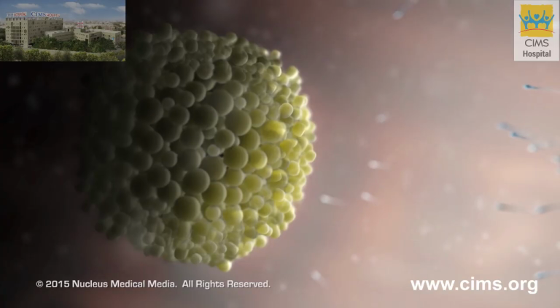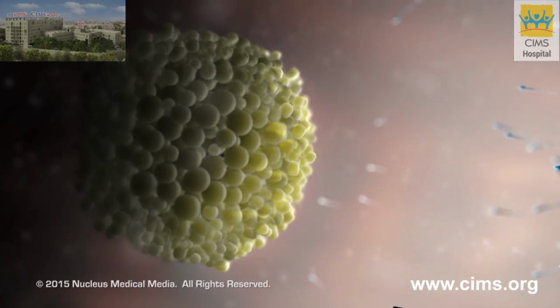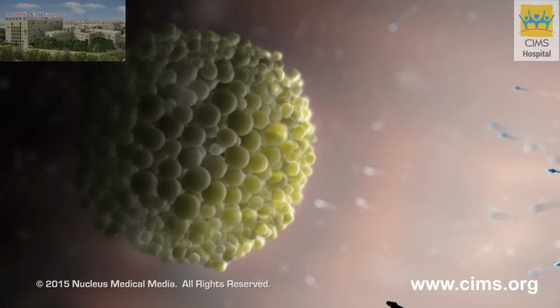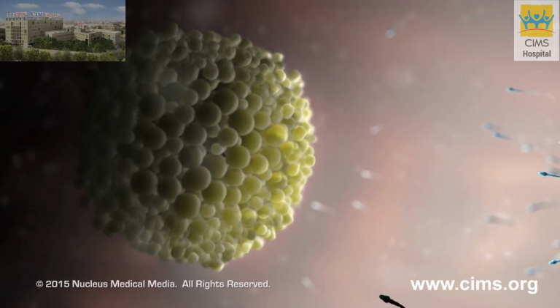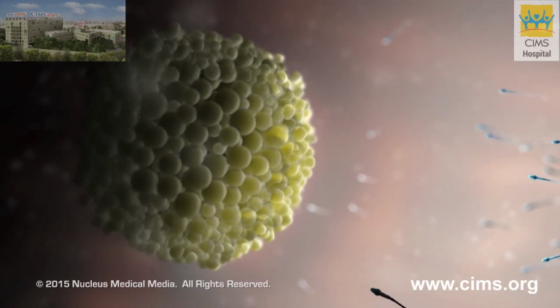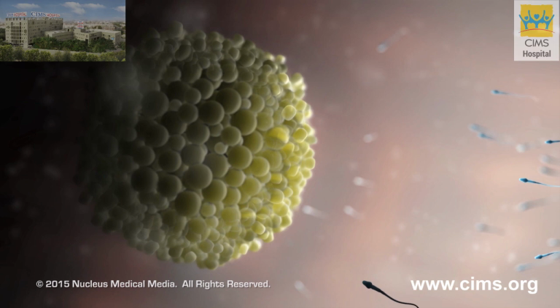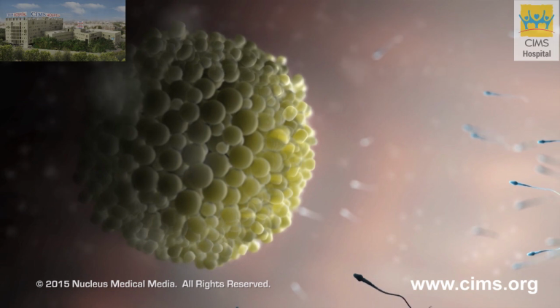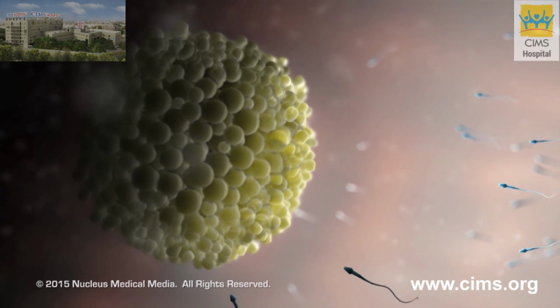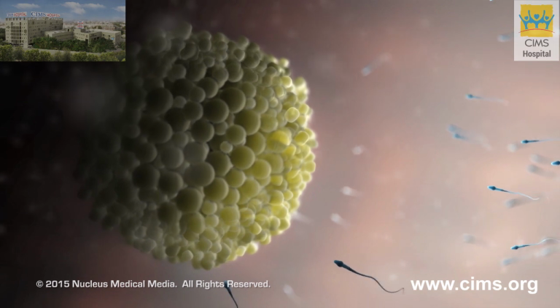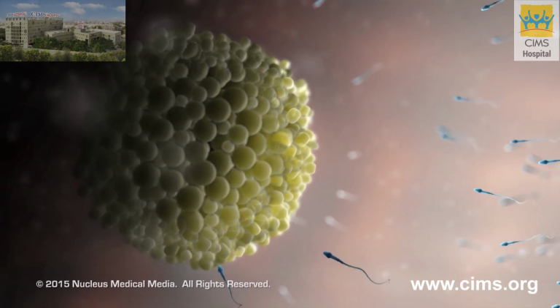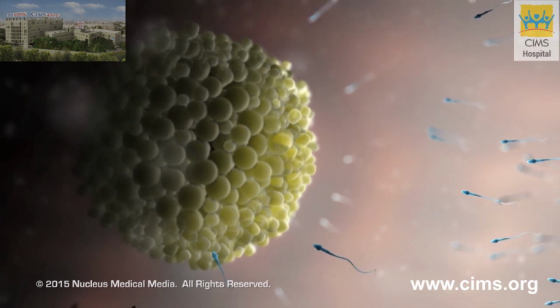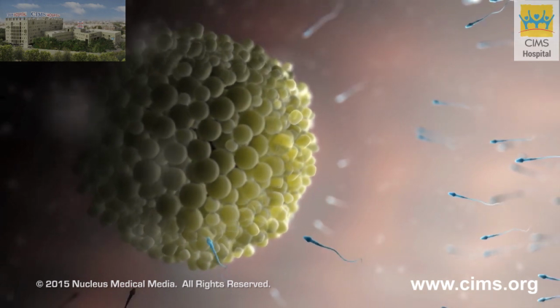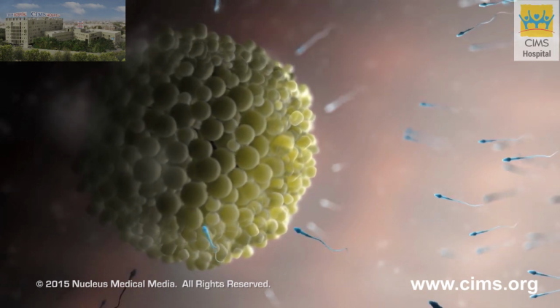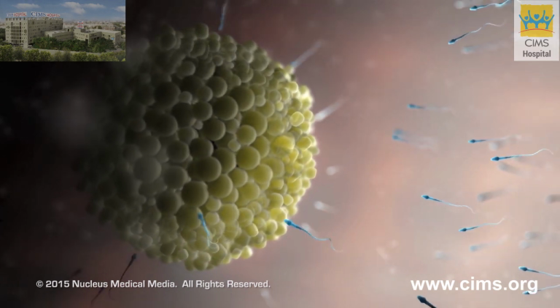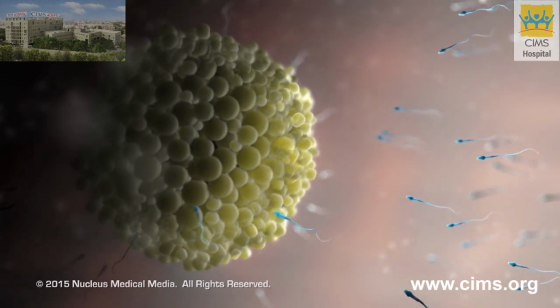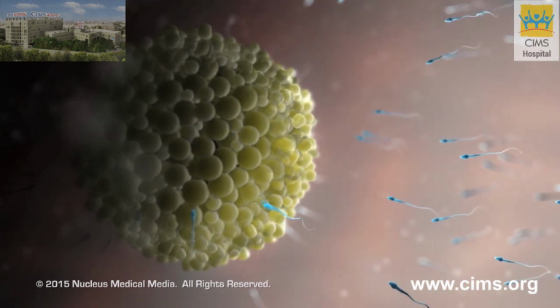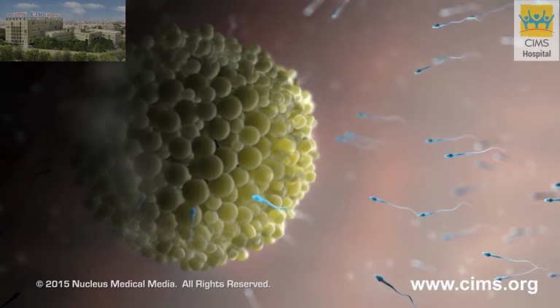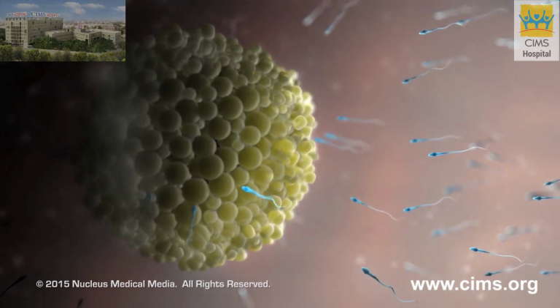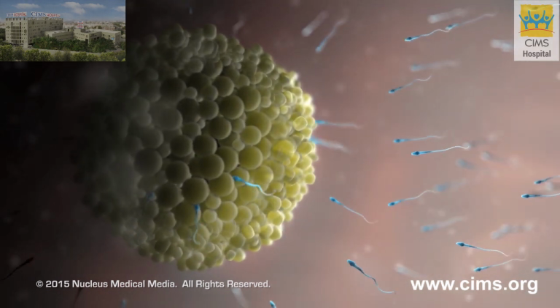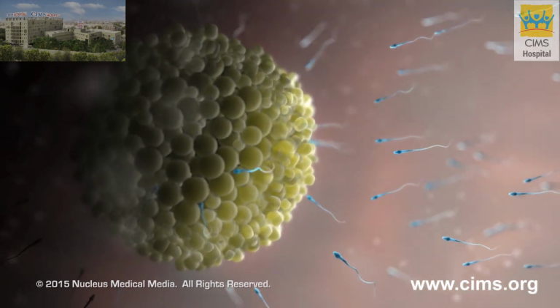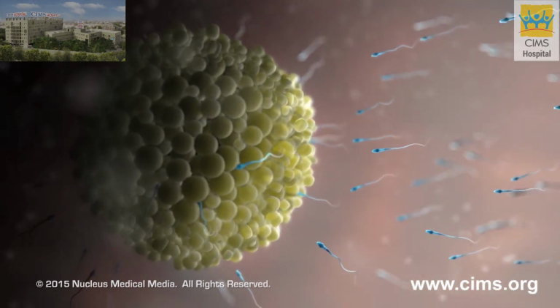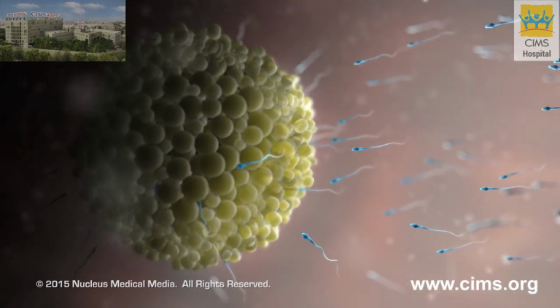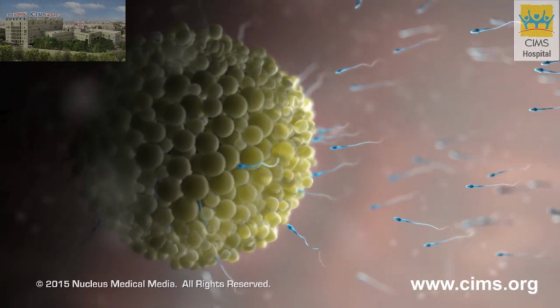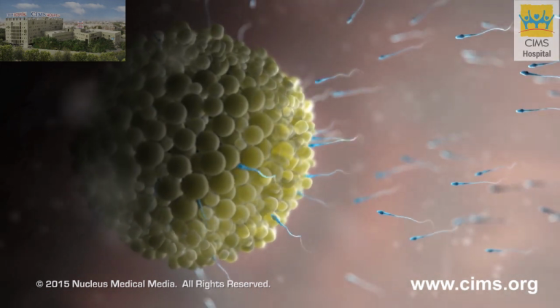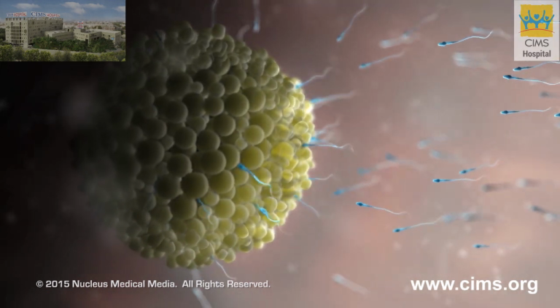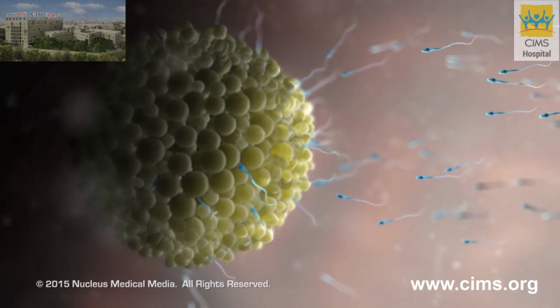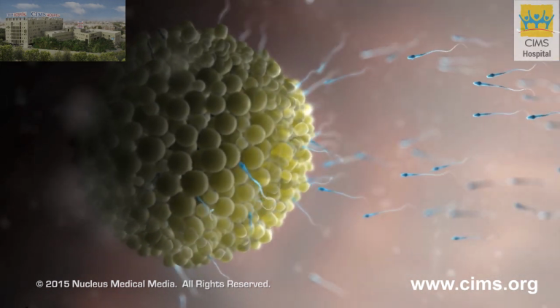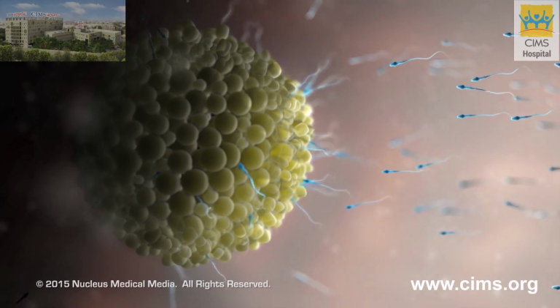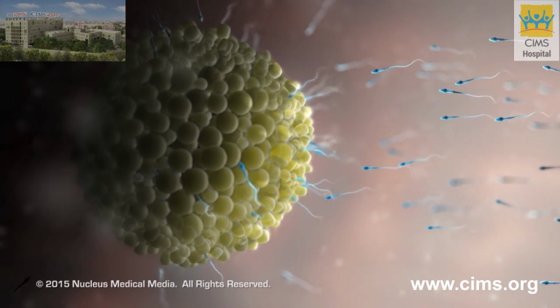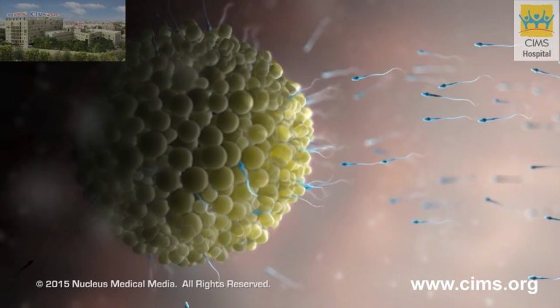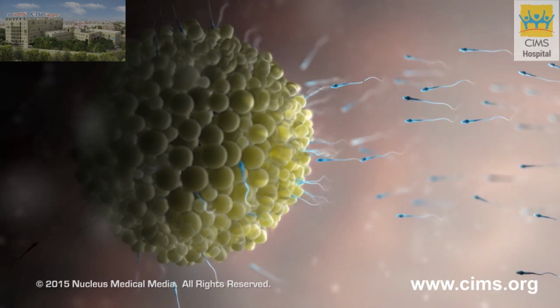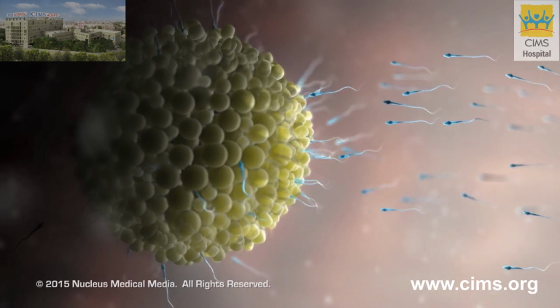During intercourse, the semen passes into a woman's reproductive system where the sperm can meet and fertilize an egg.